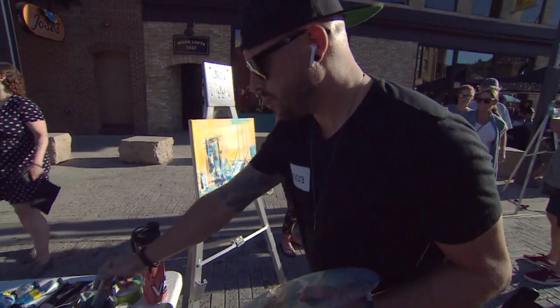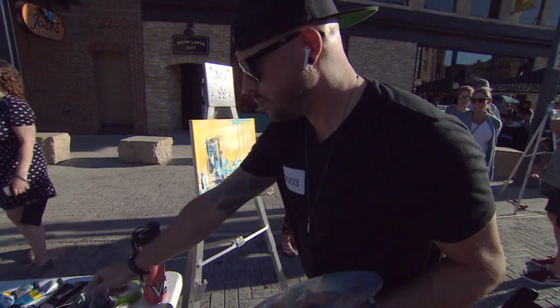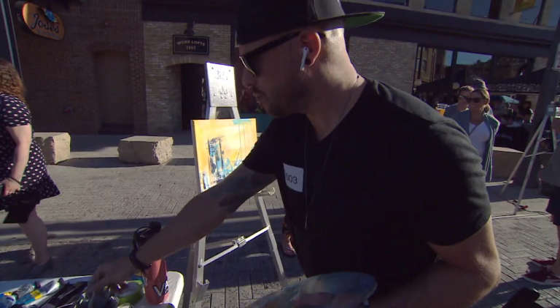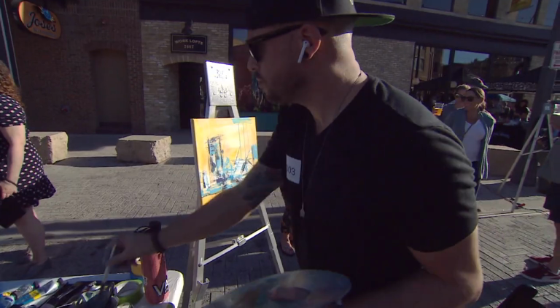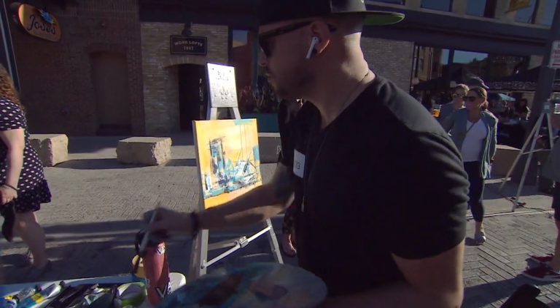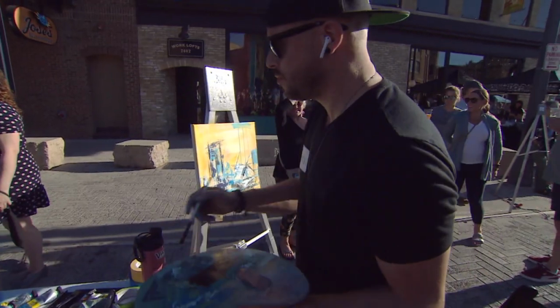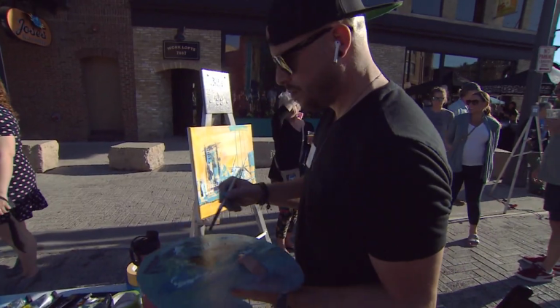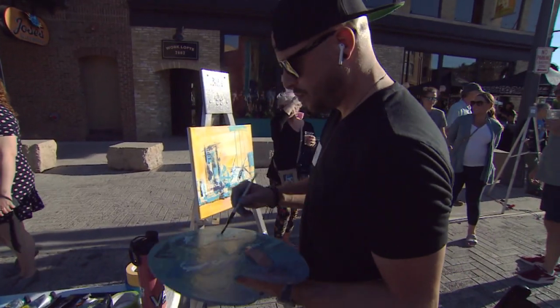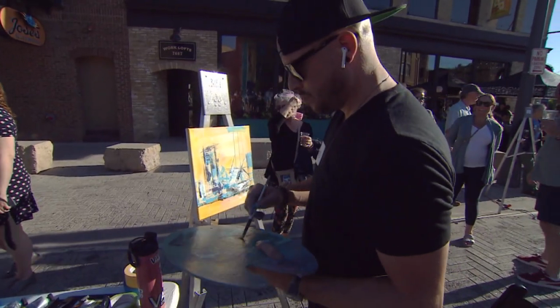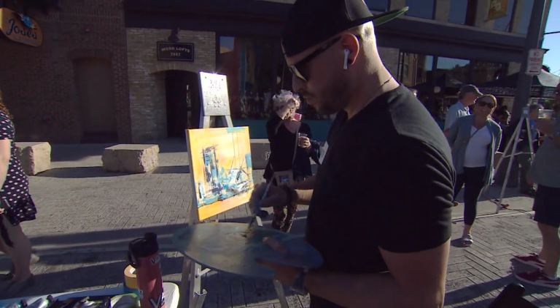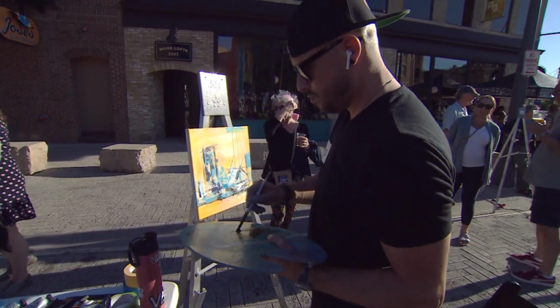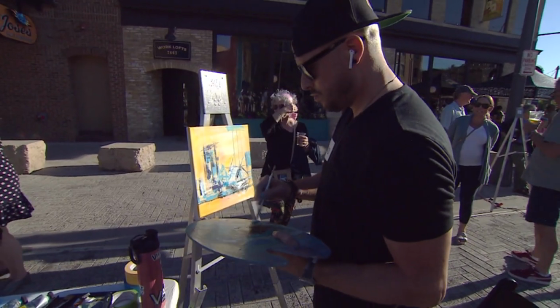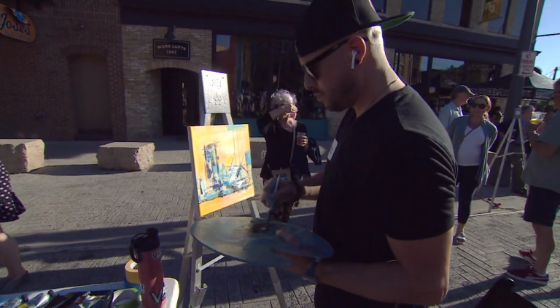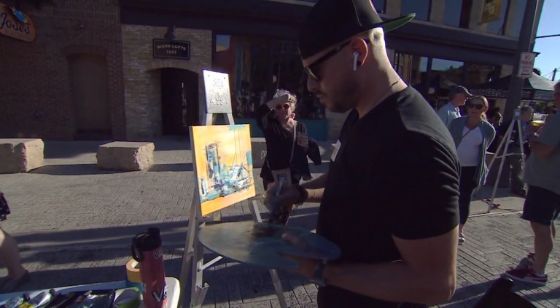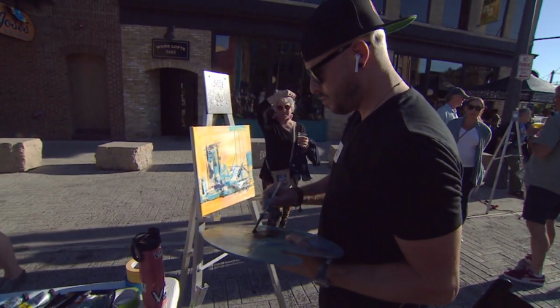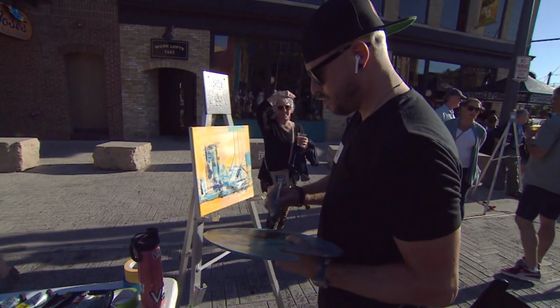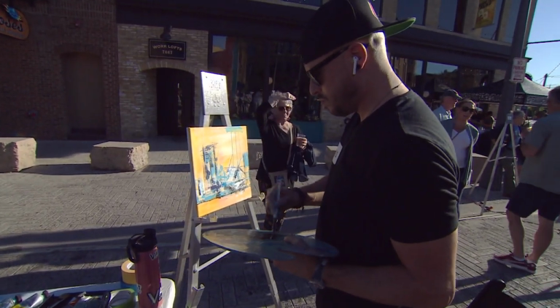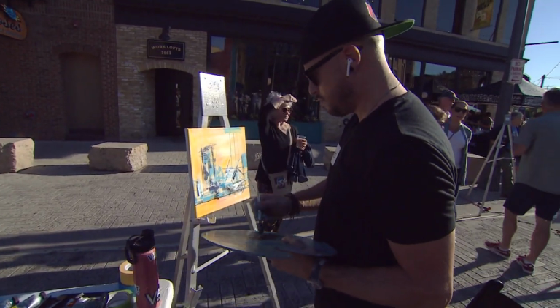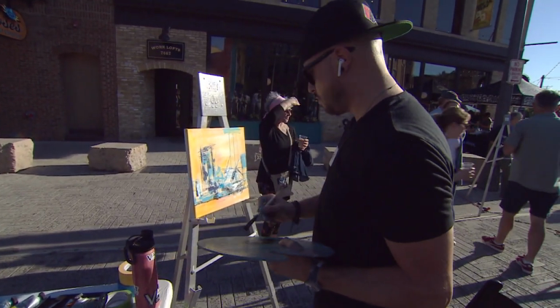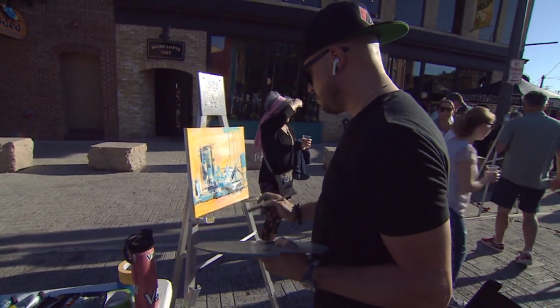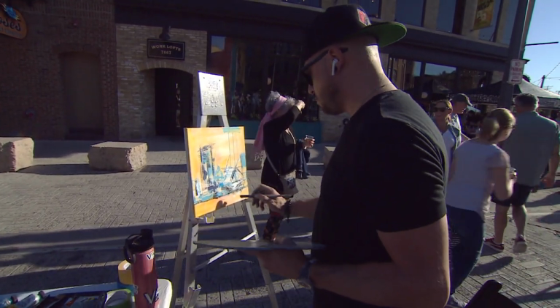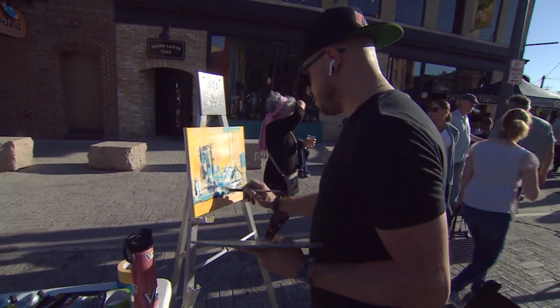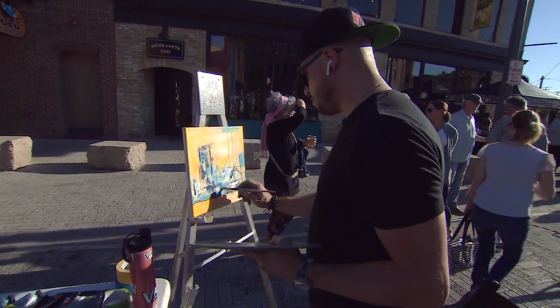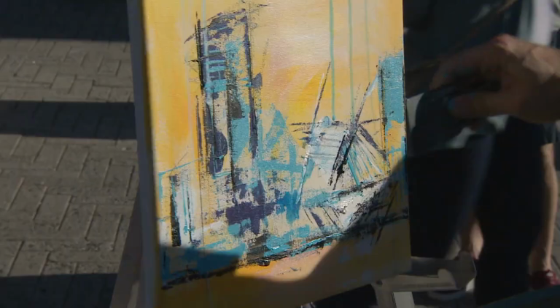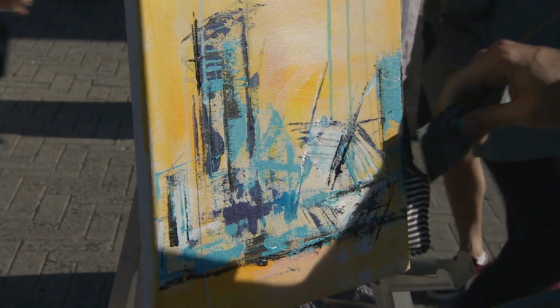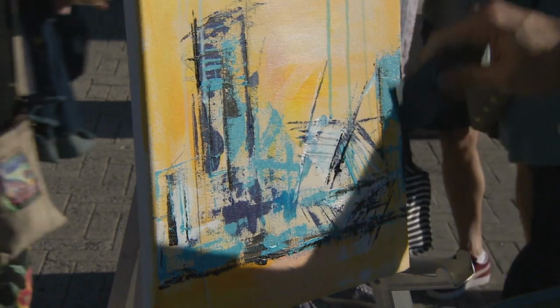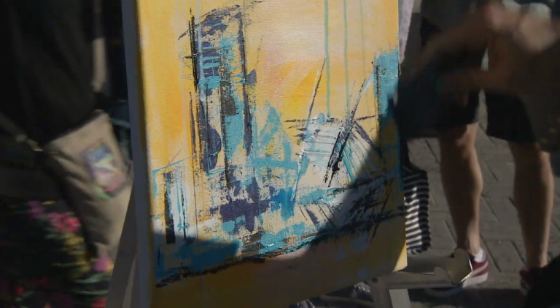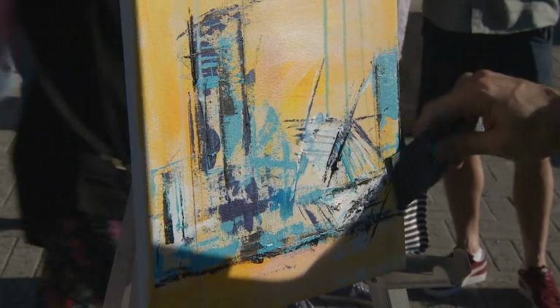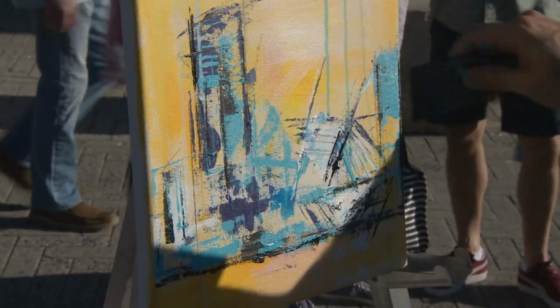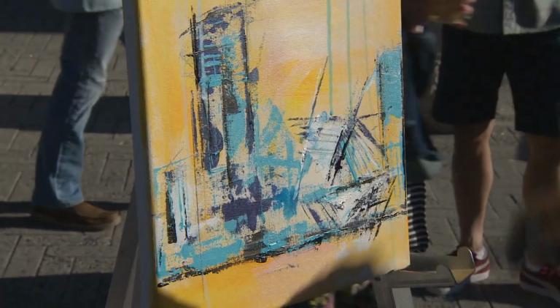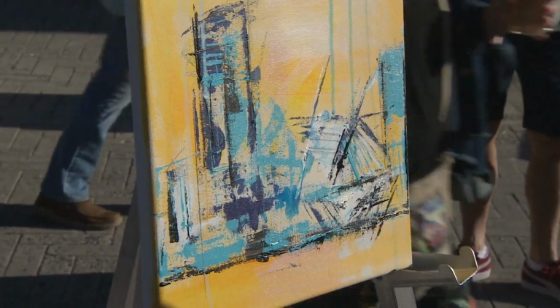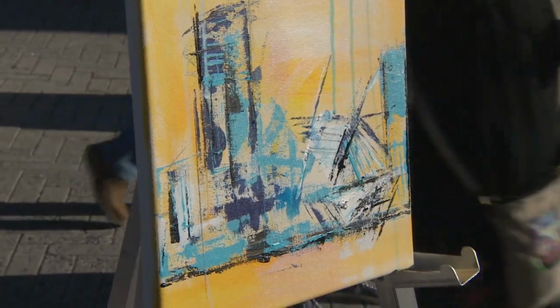This is Dave Watkins of Milwaukee, finishing up an abstract painting of the Milwaukee lakefront.